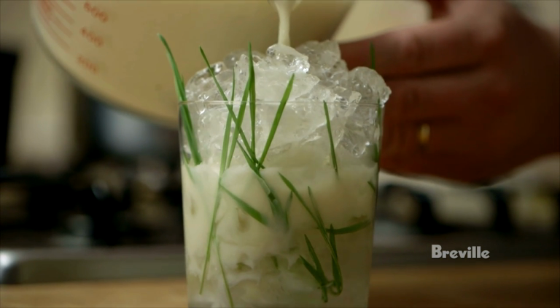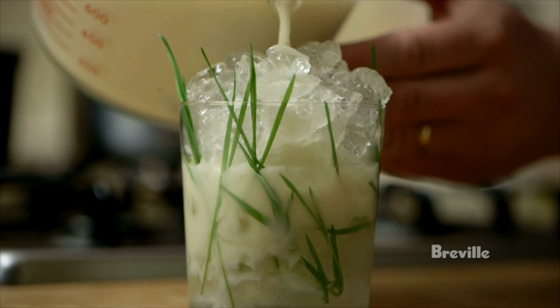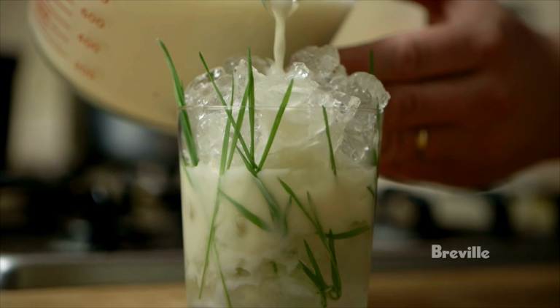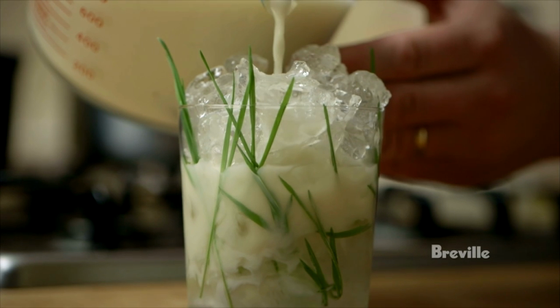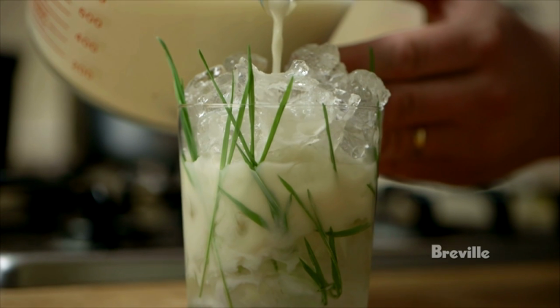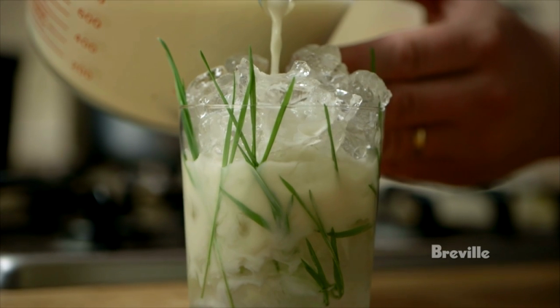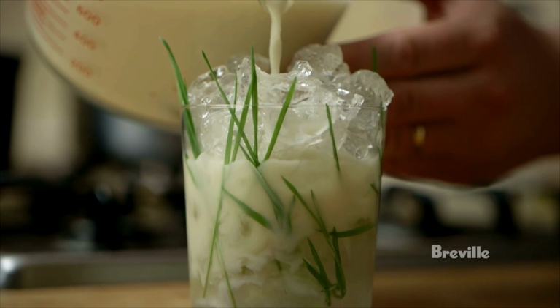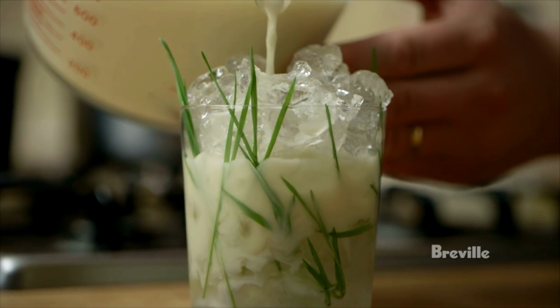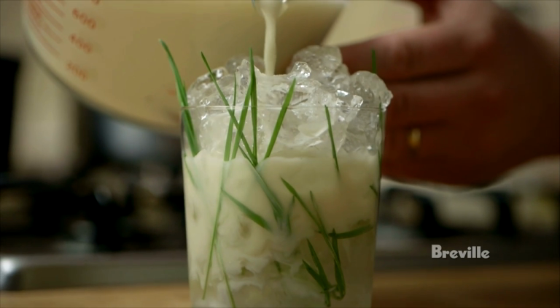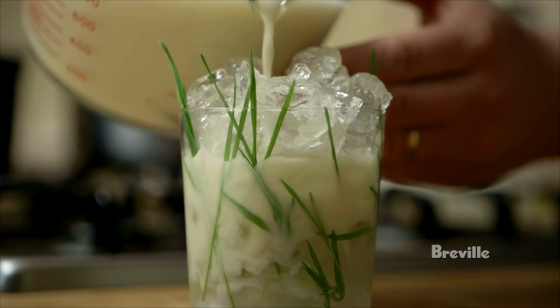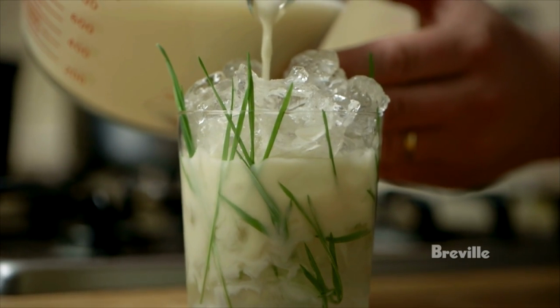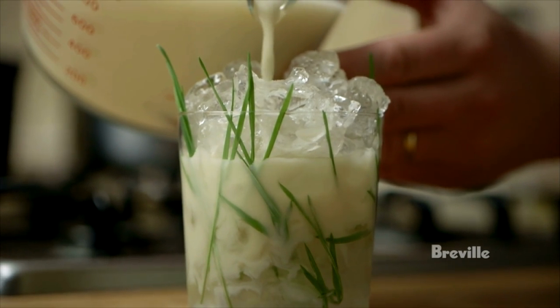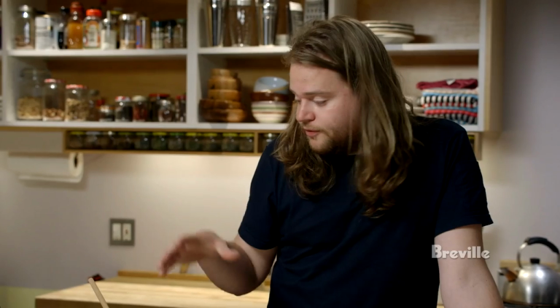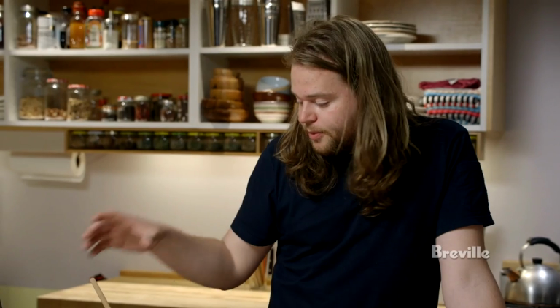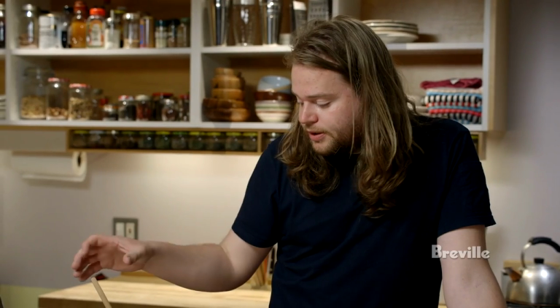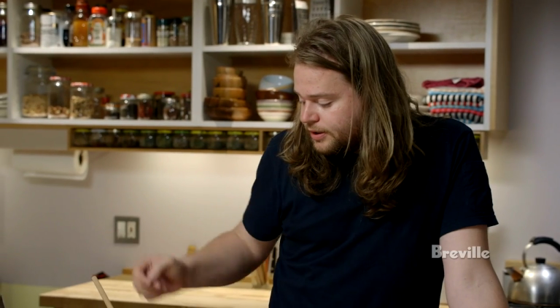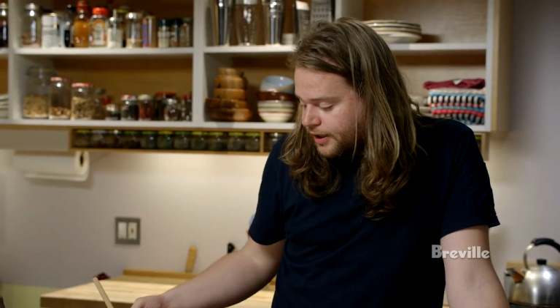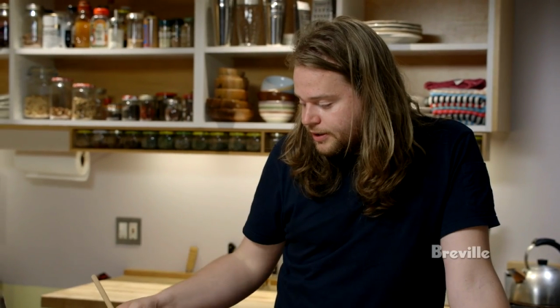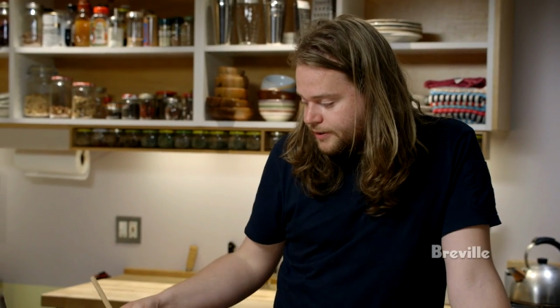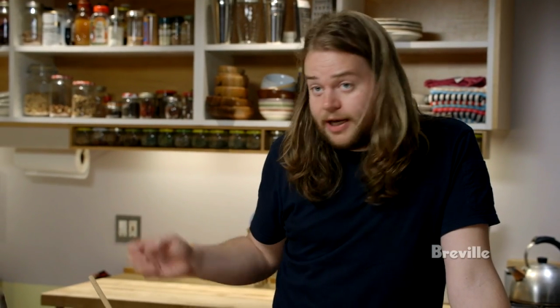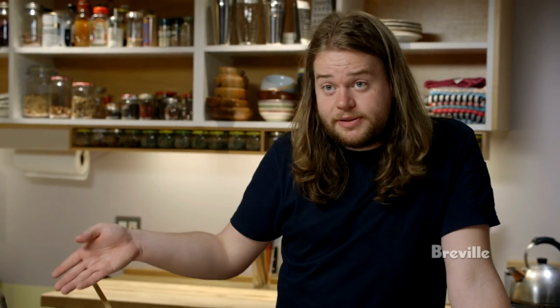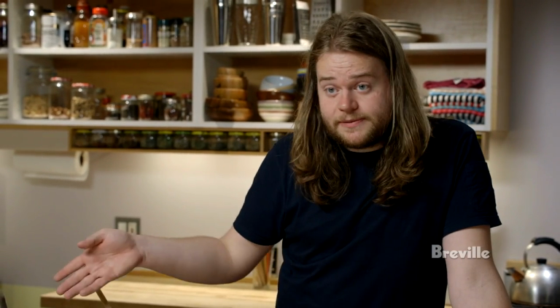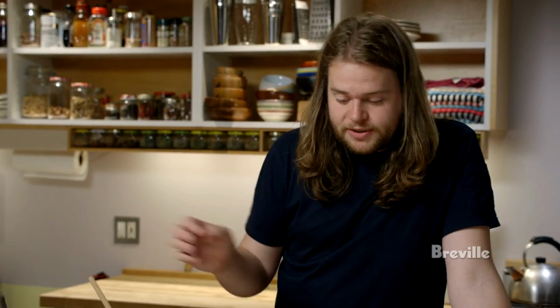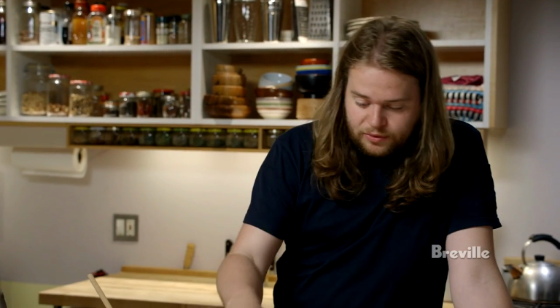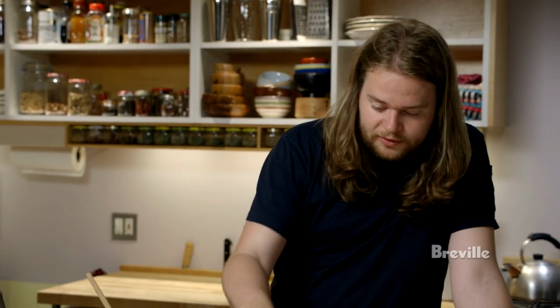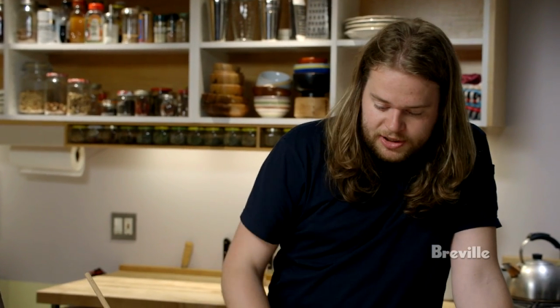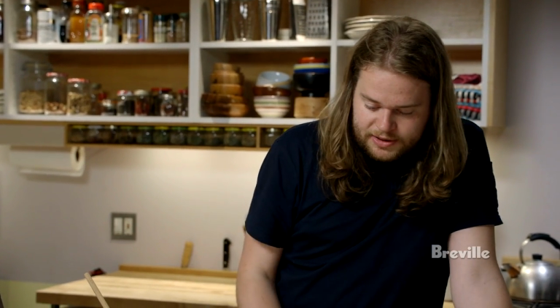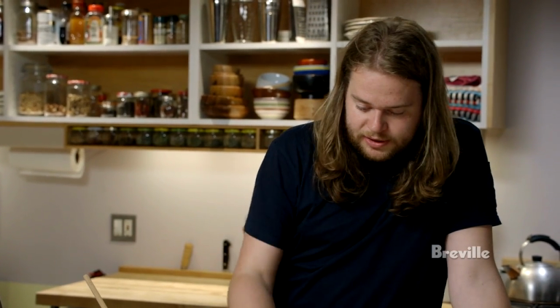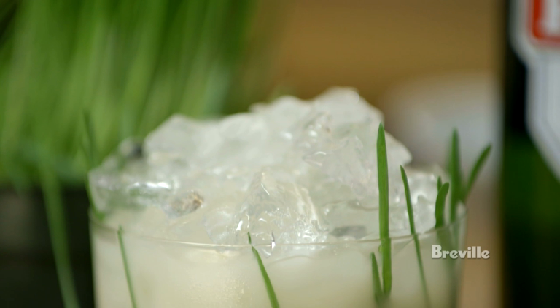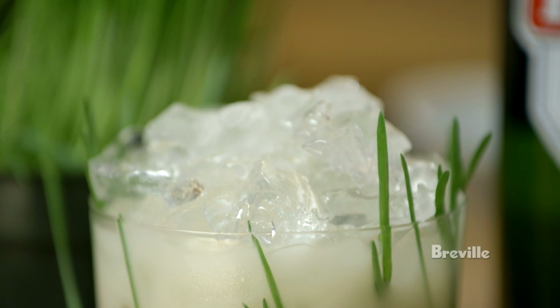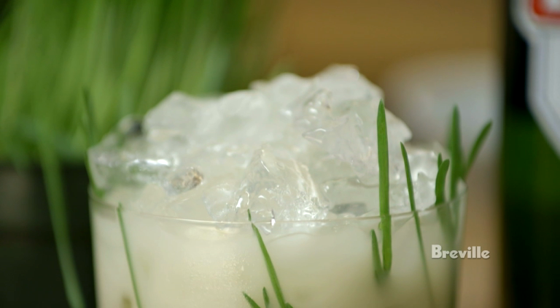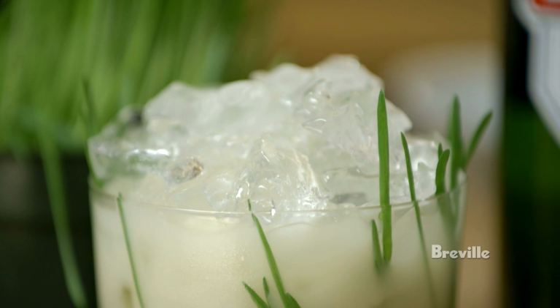A cocktail based on pernod, mixed with the cooking liquid from barley and almonds, served over crushed ice with some barley grass.